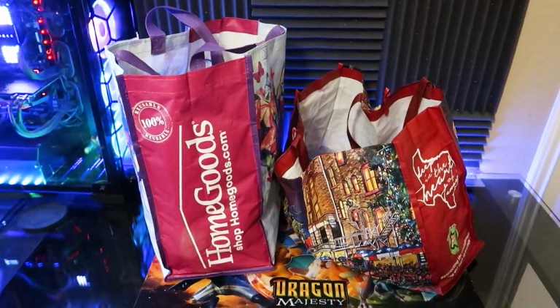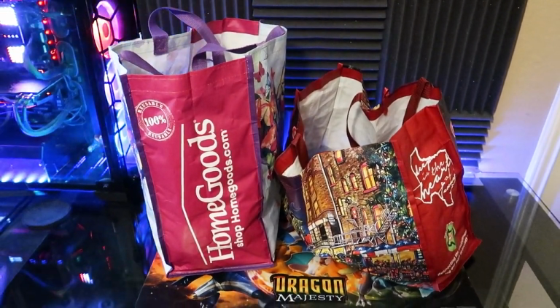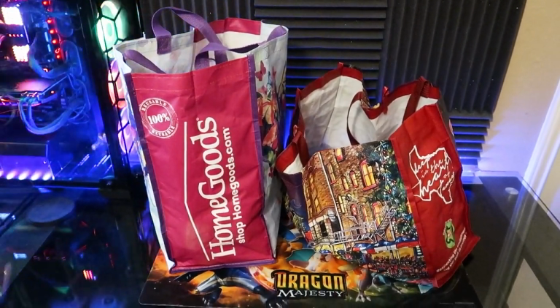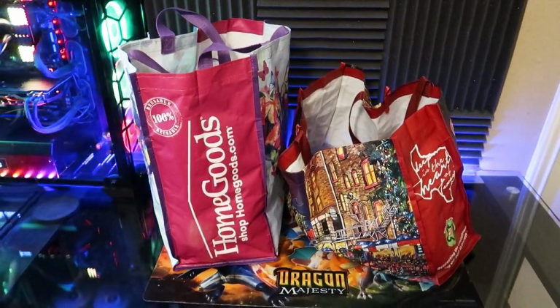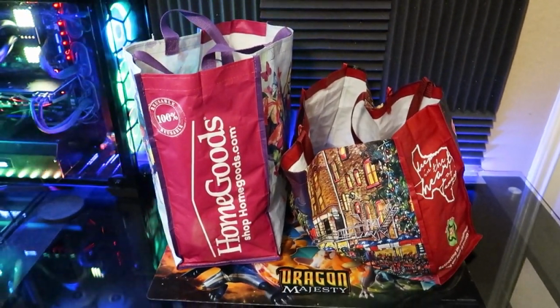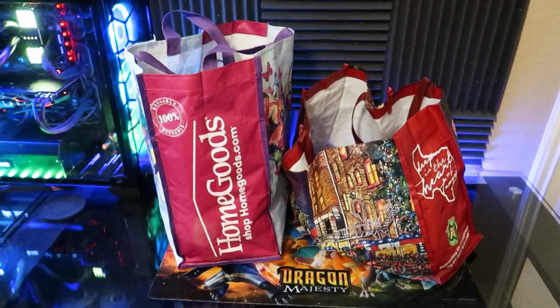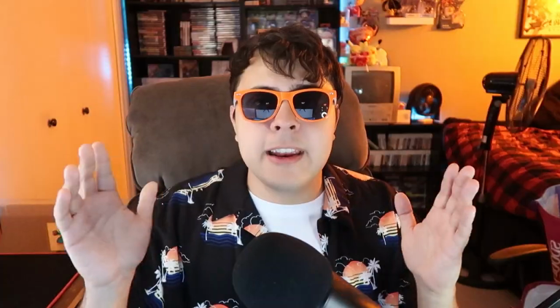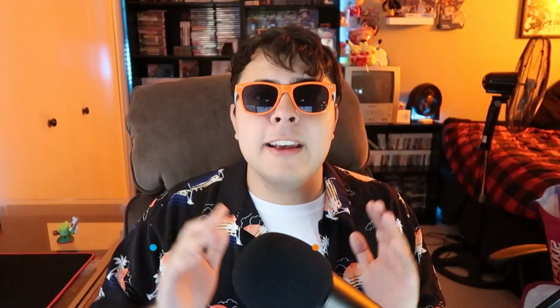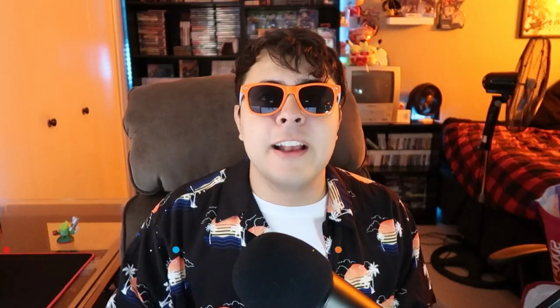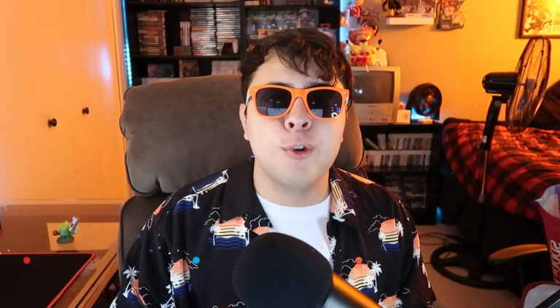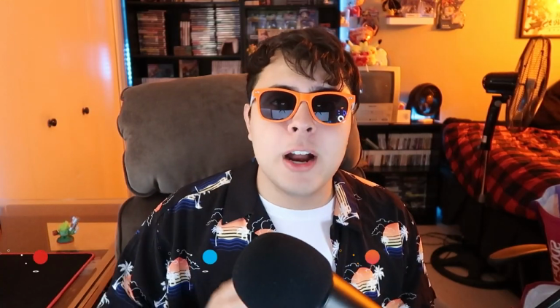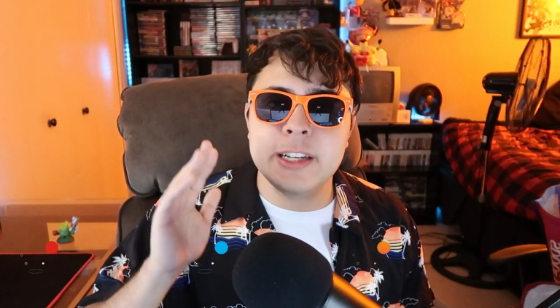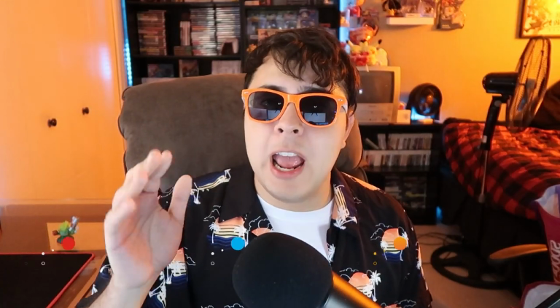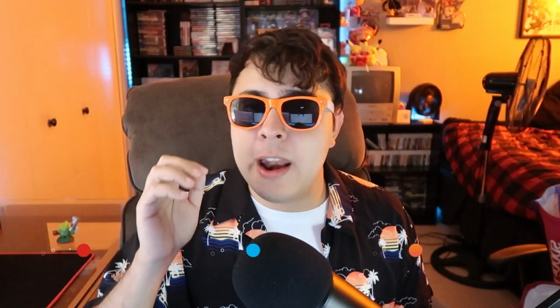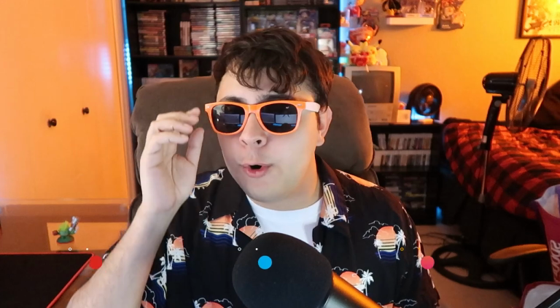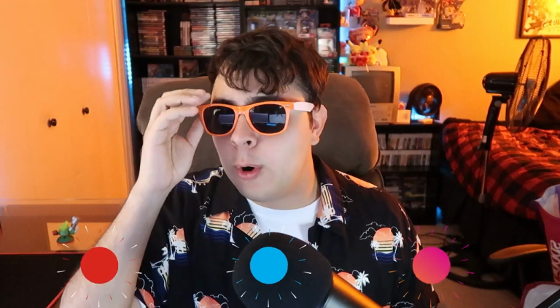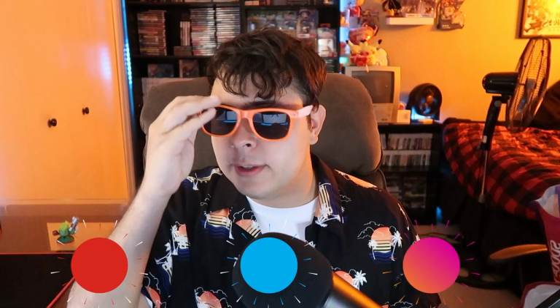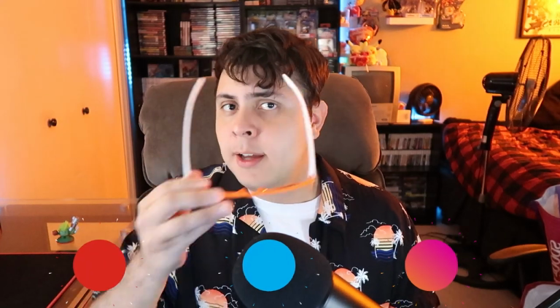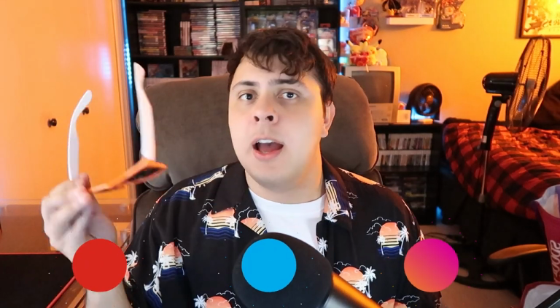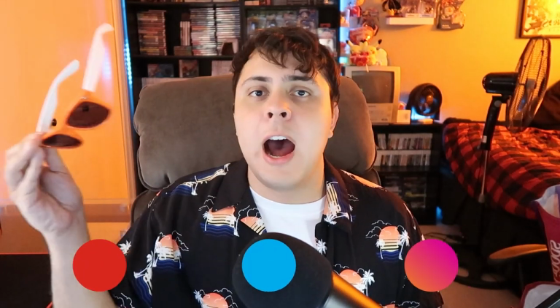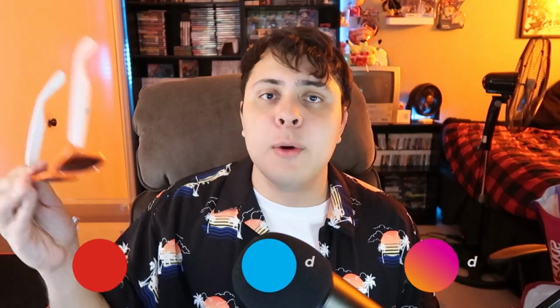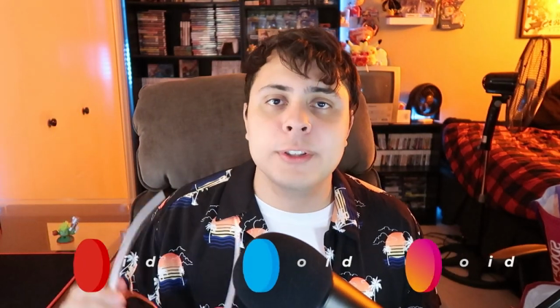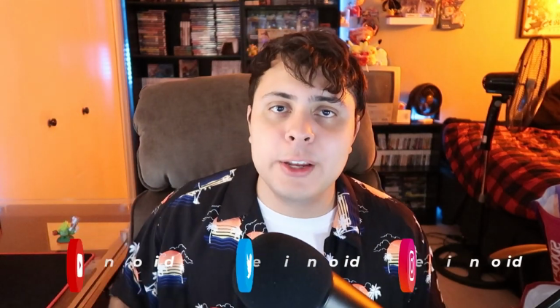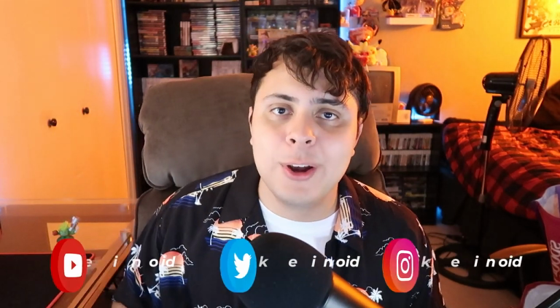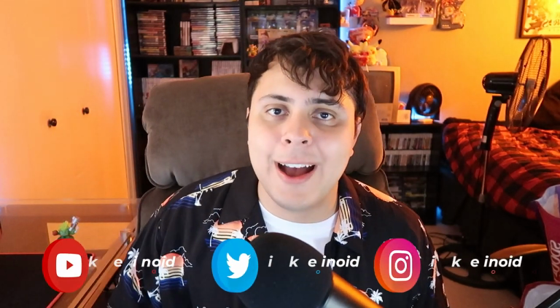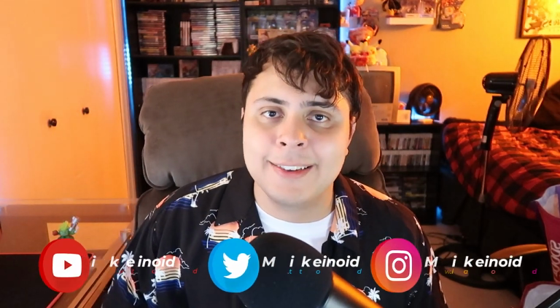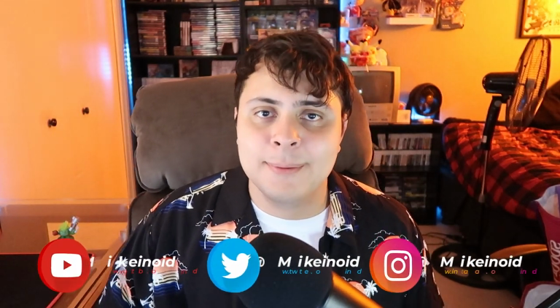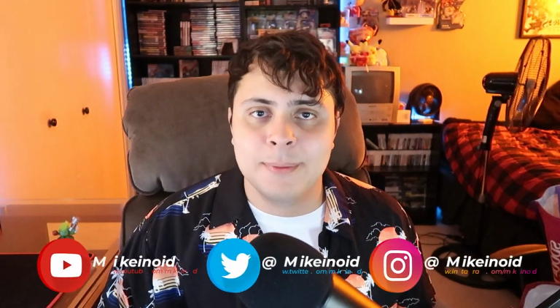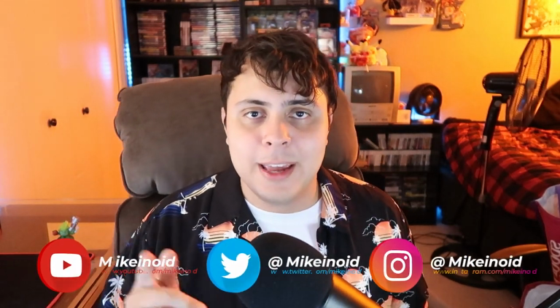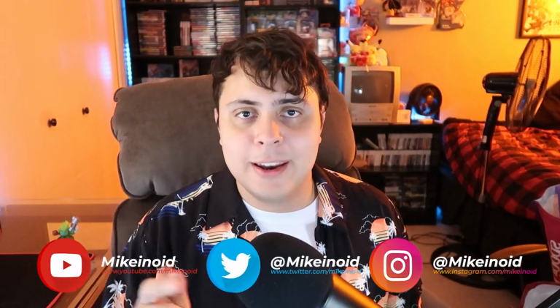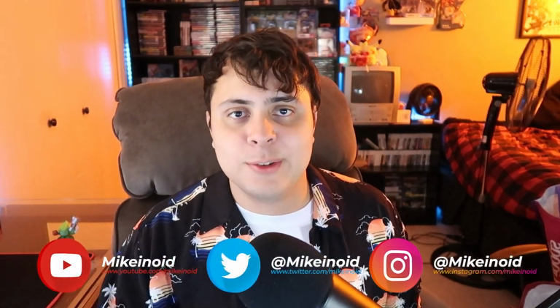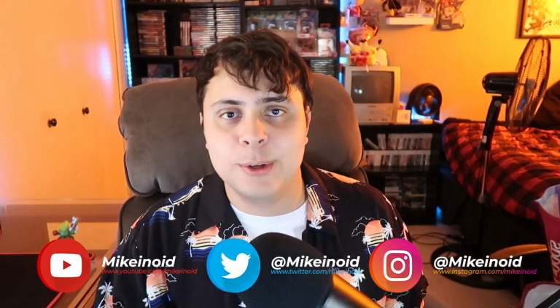Let me know which Skylanders and traps you still need for your collection down in the comments below. Thanks for watching and I'll see you guys in the next one — take care!